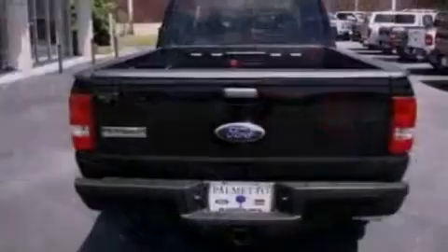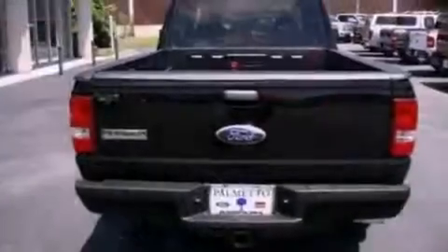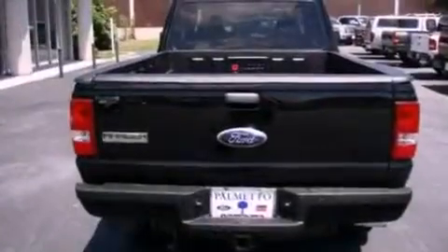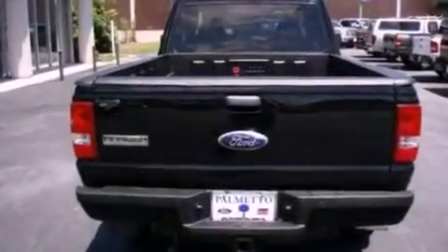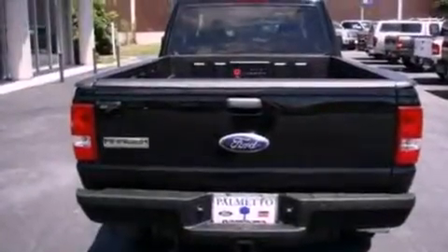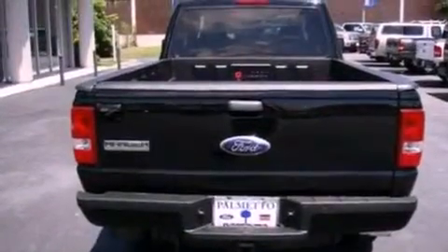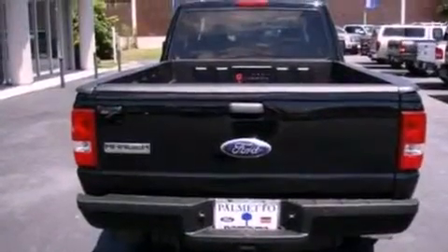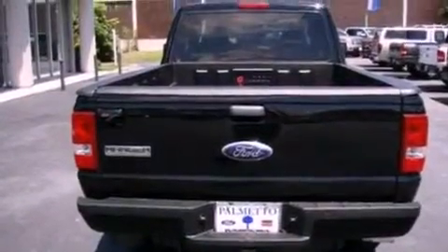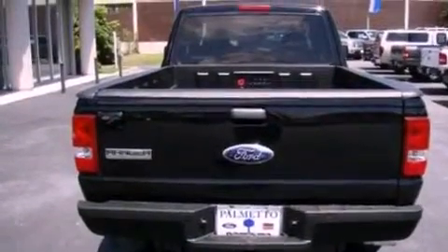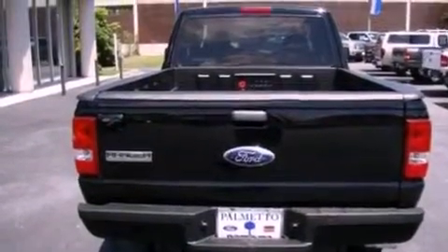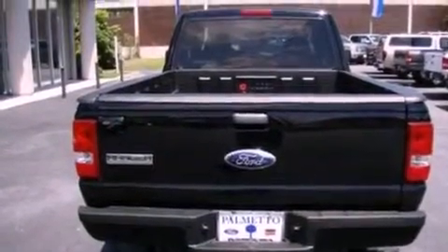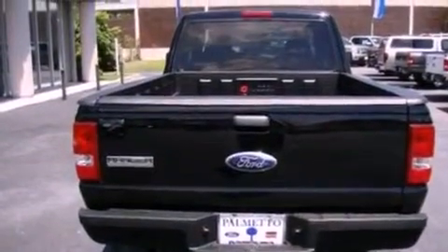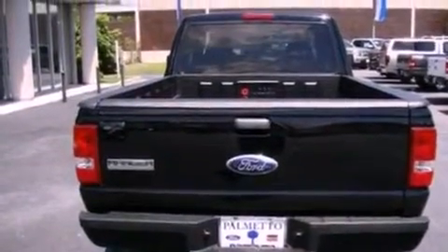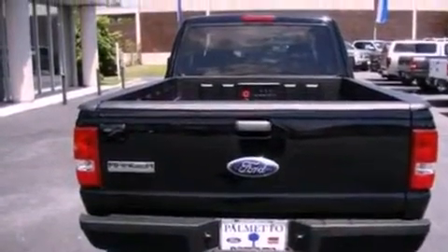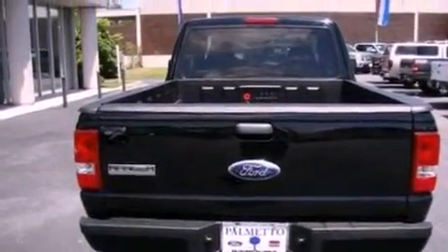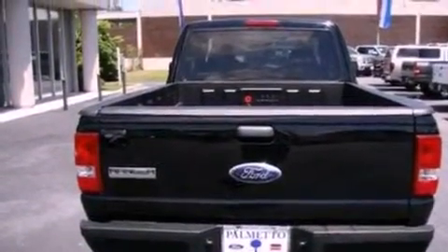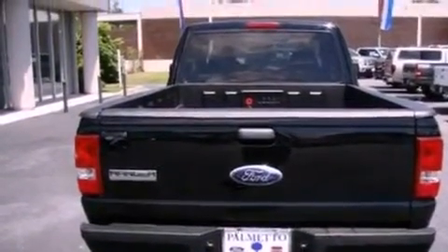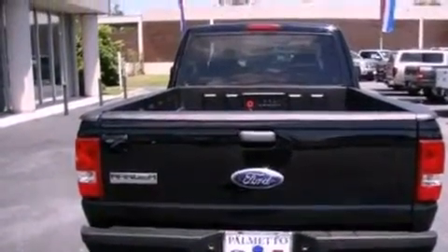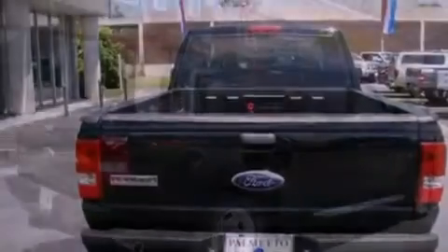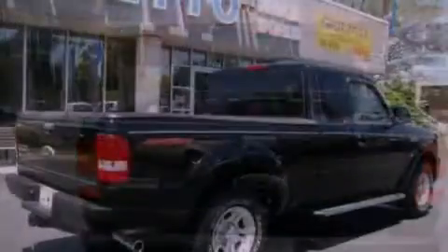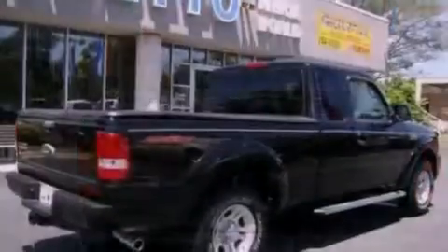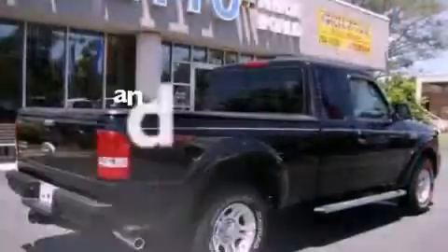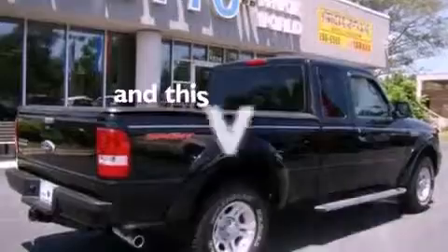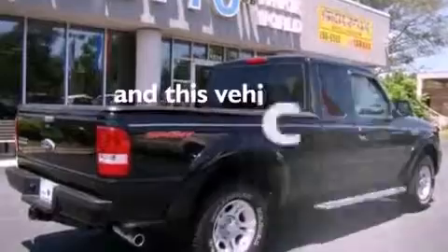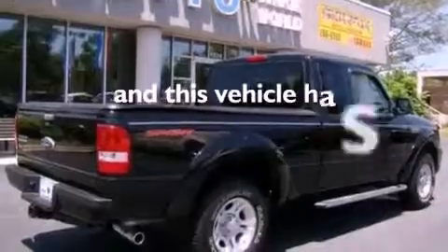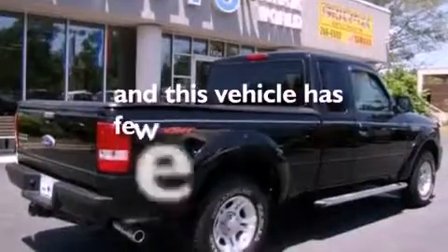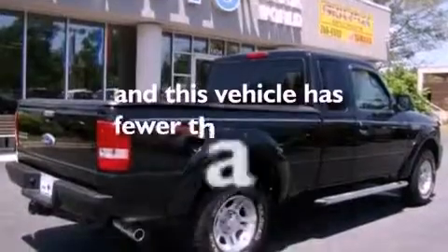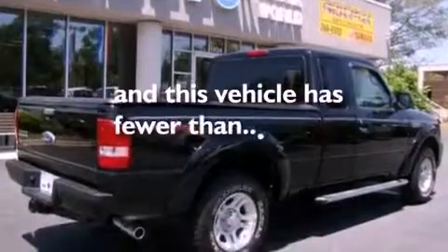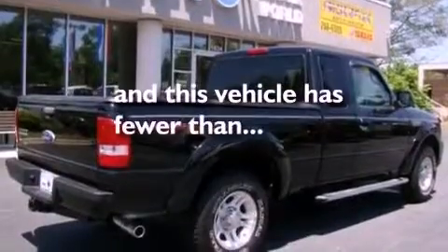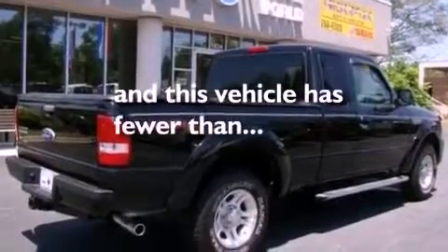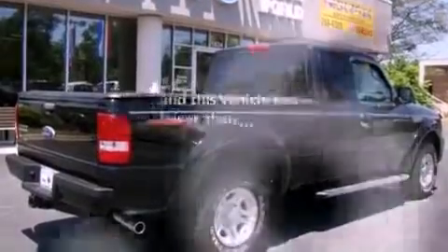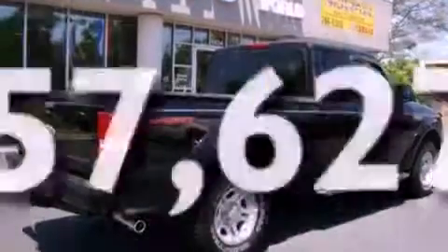Privacy glass, an anti-lock braking system, air conditioning, and this vehicle has less than 58,000 miles.